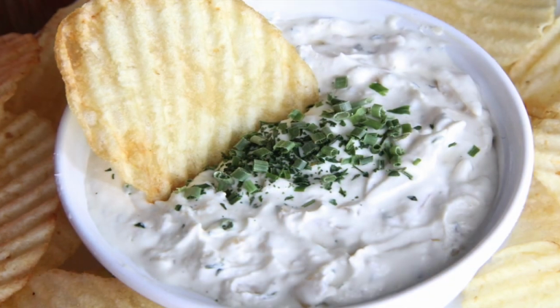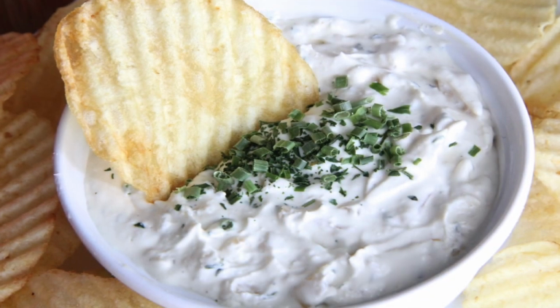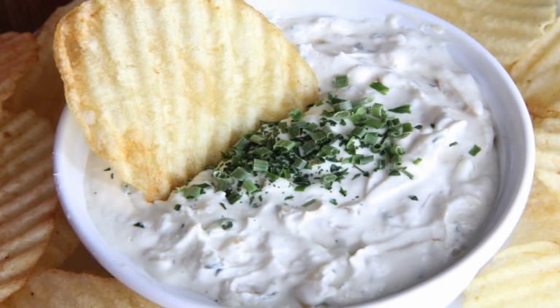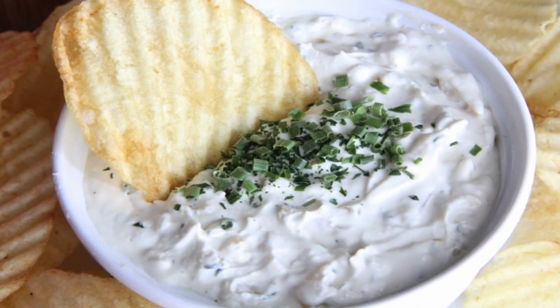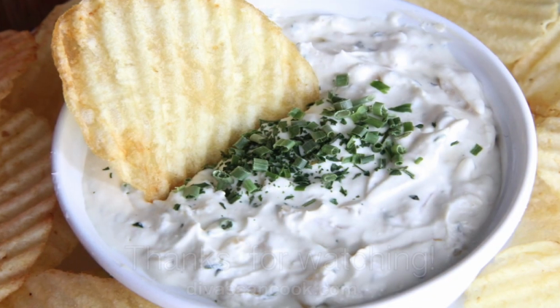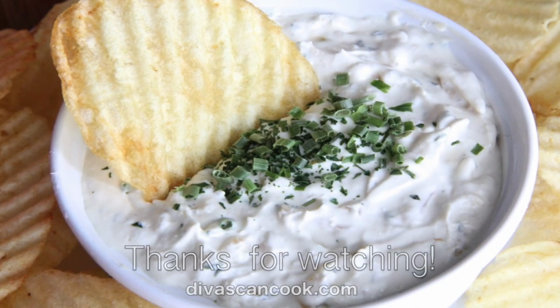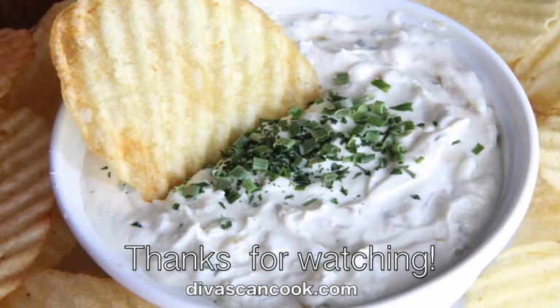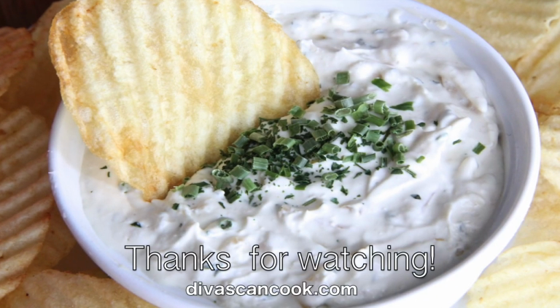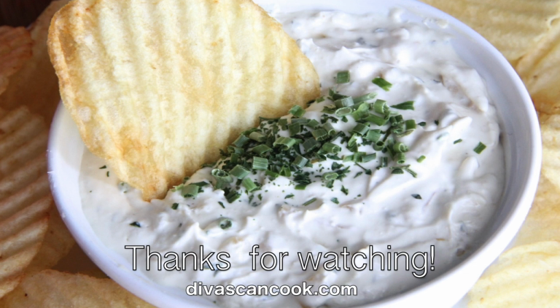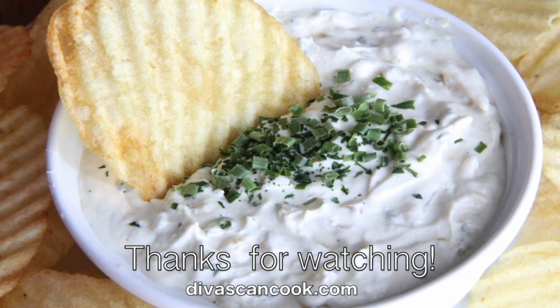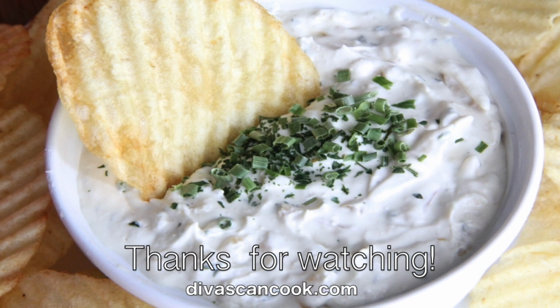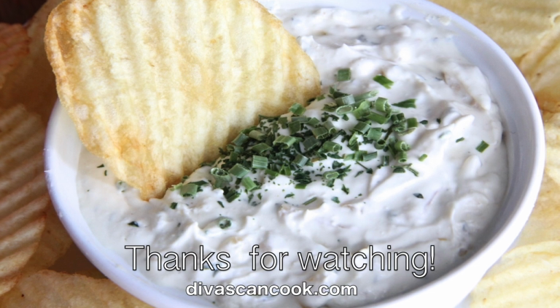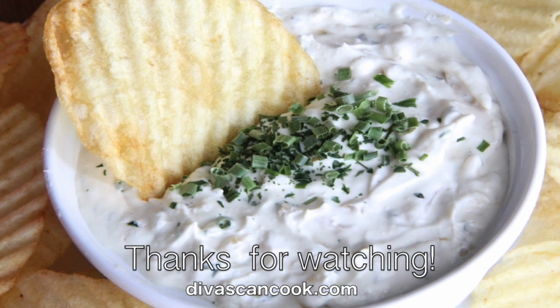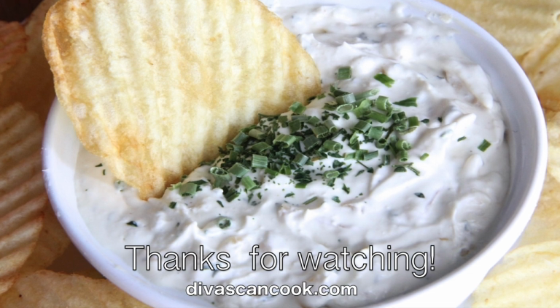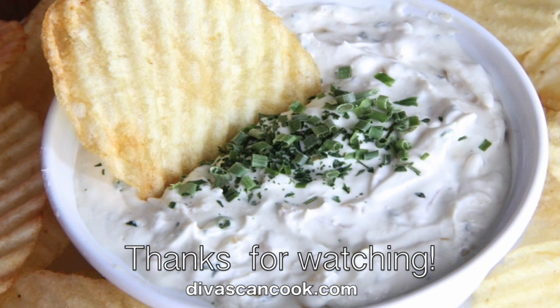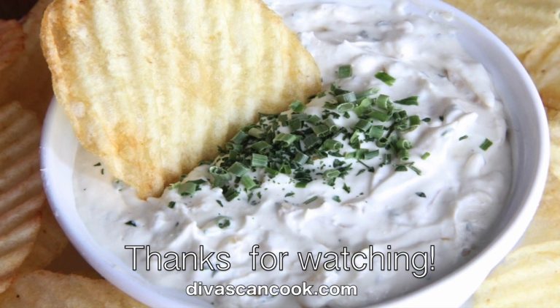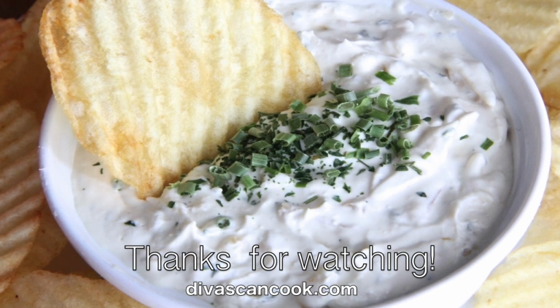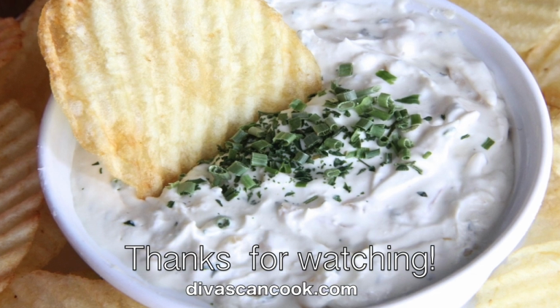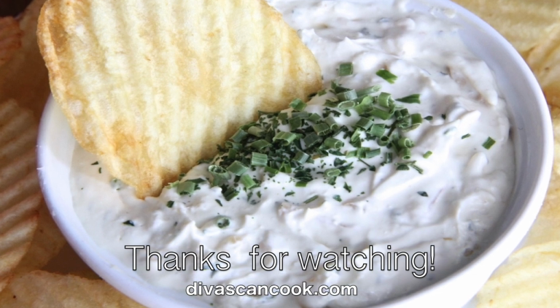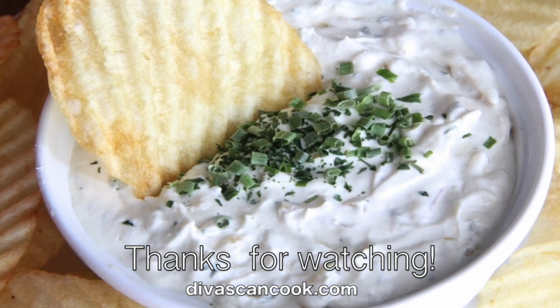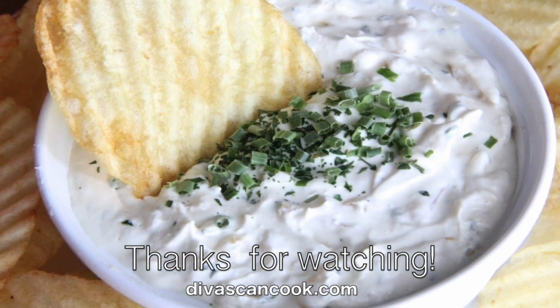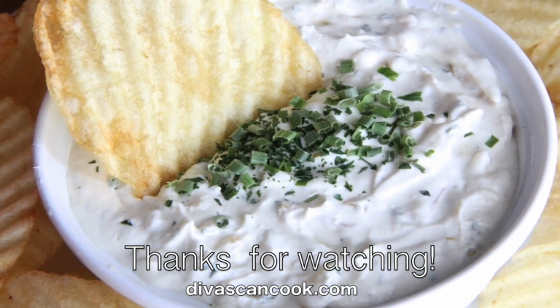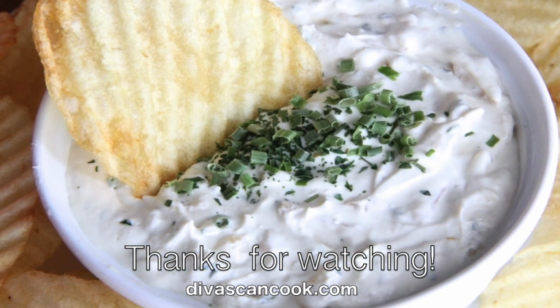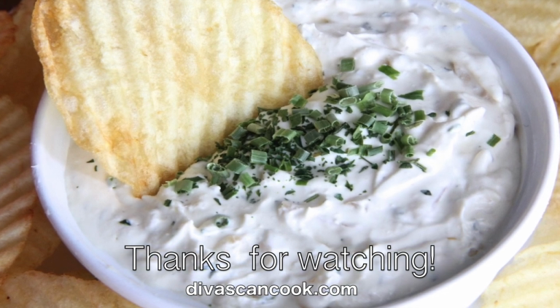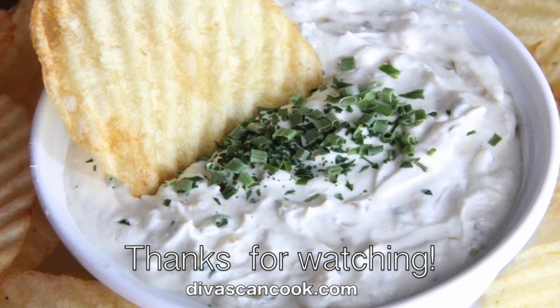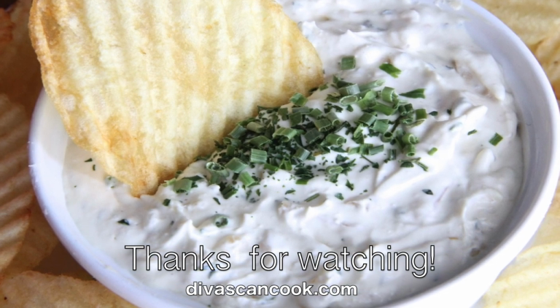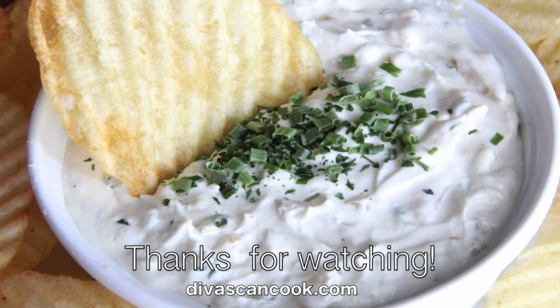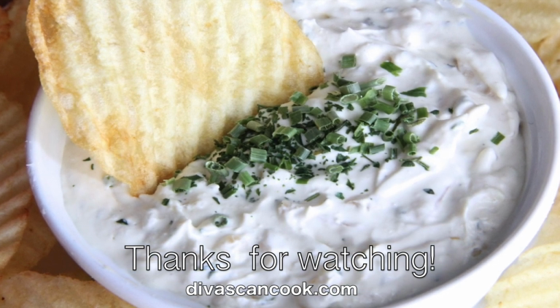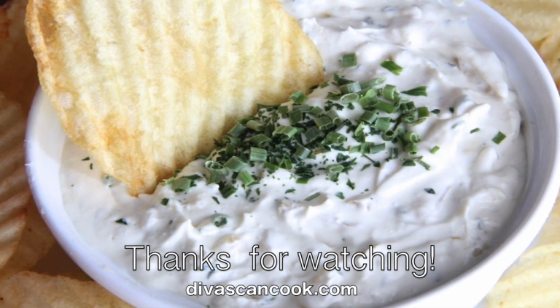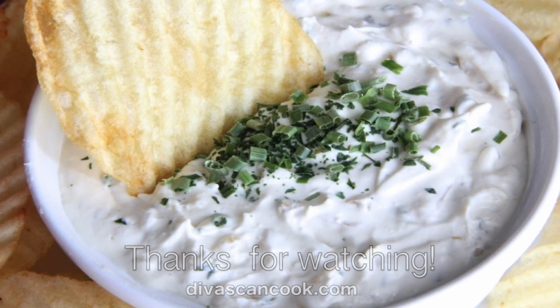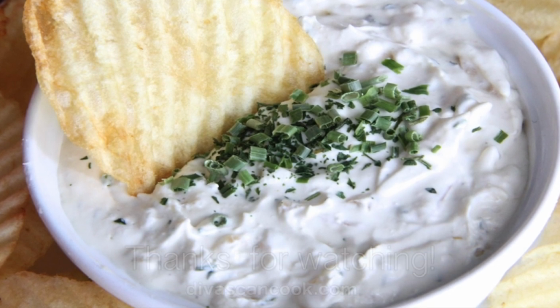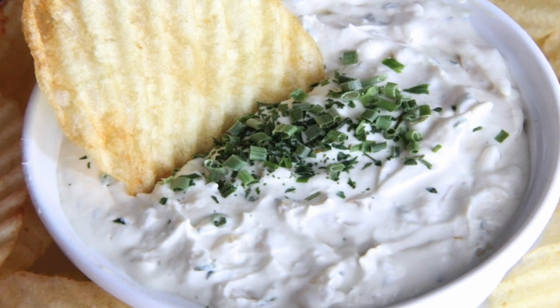I hope you guys enjoyed this video. Thank you so much for watching and don't forget to check out my other dip videos!